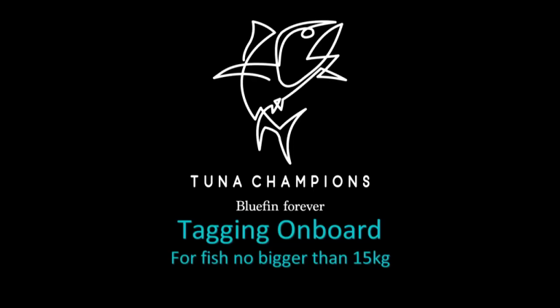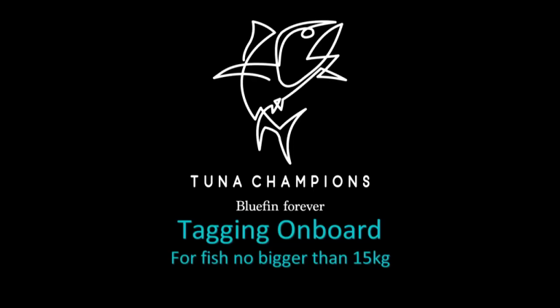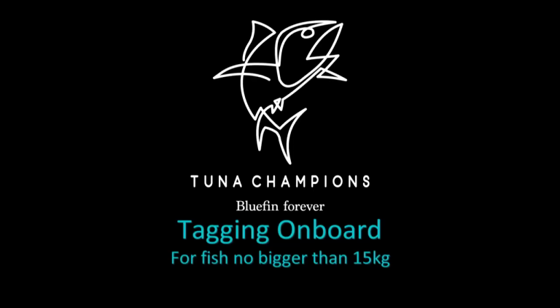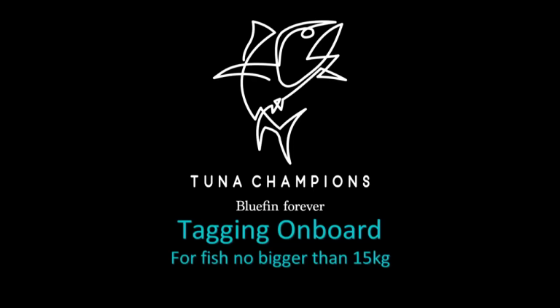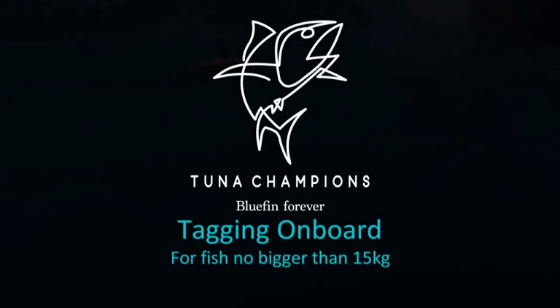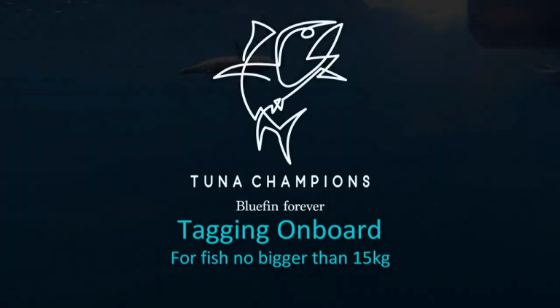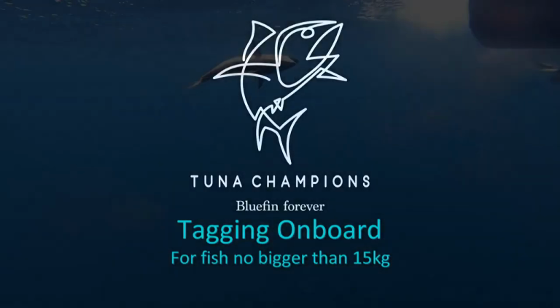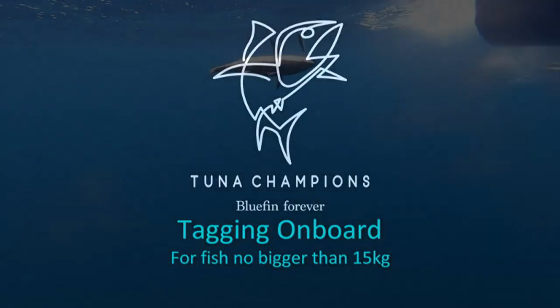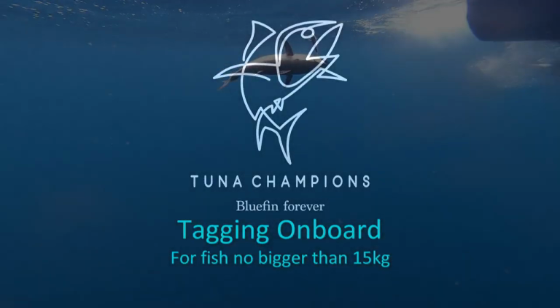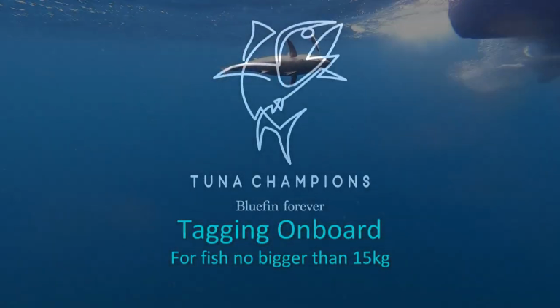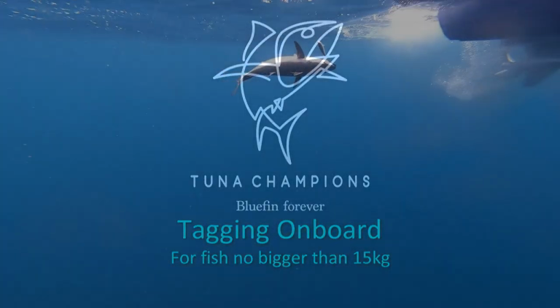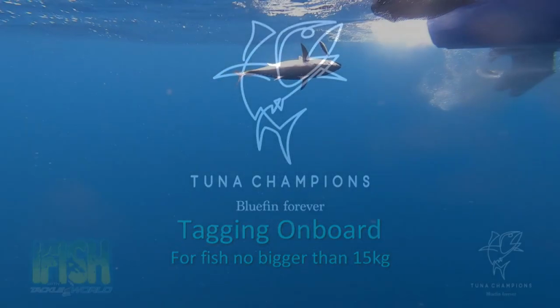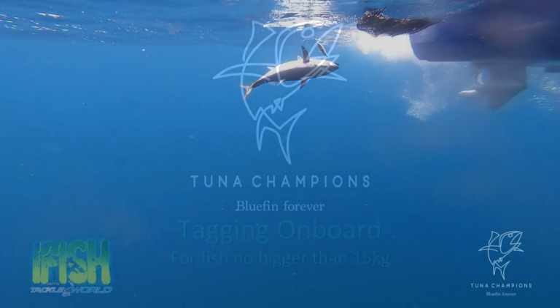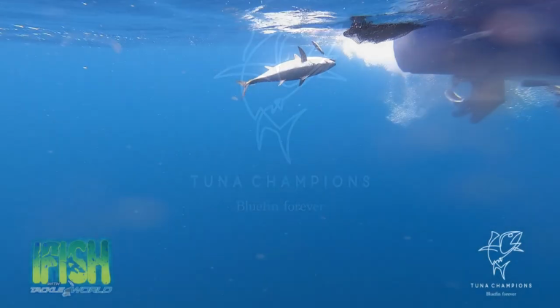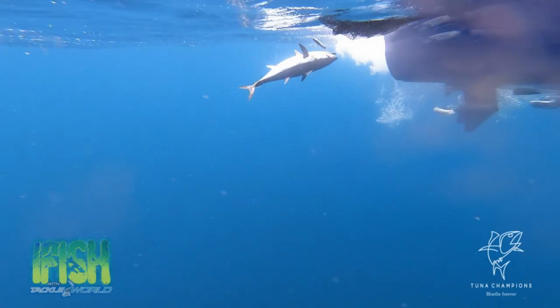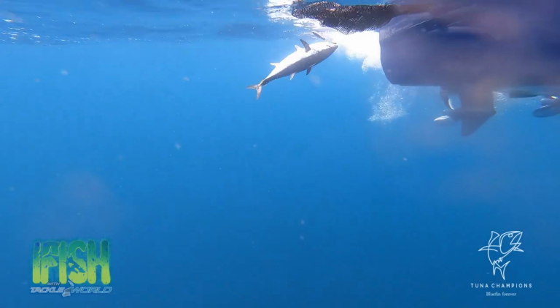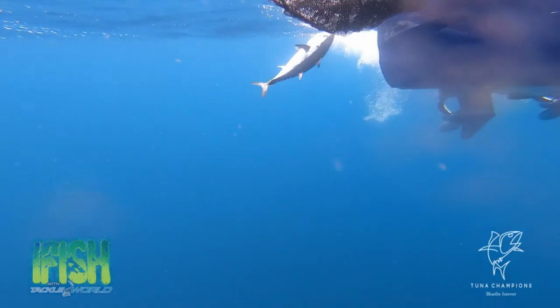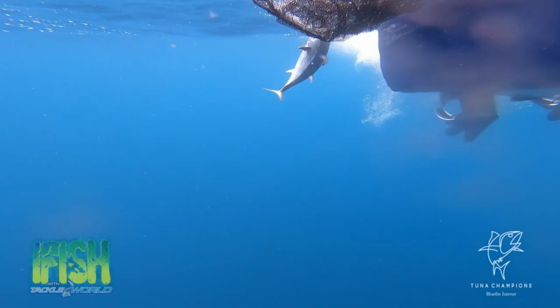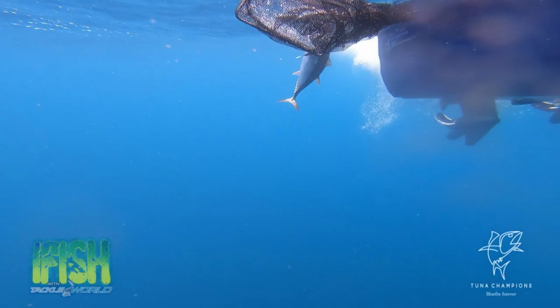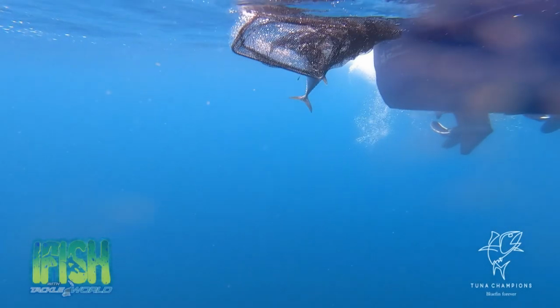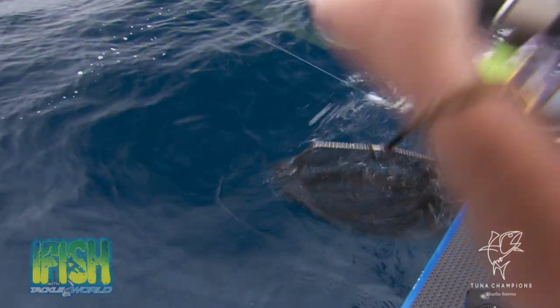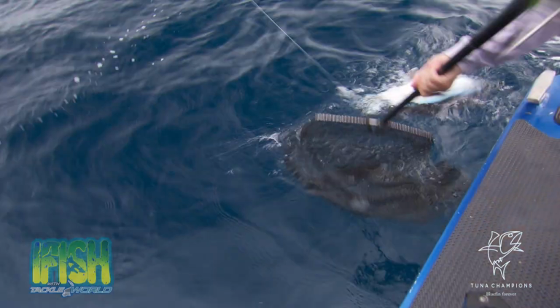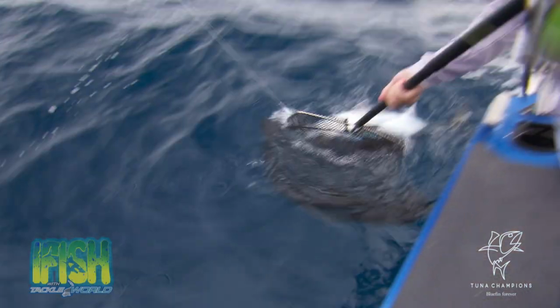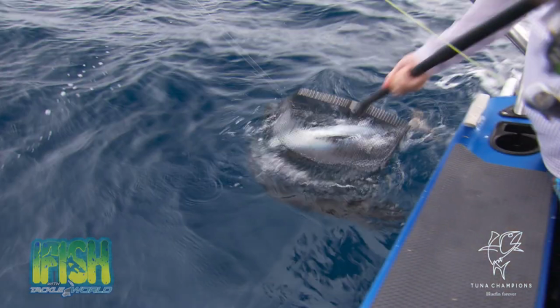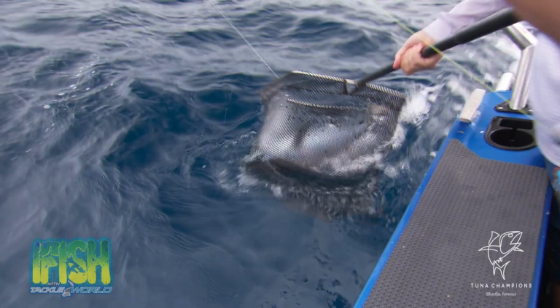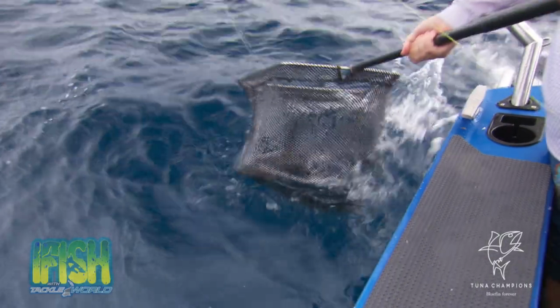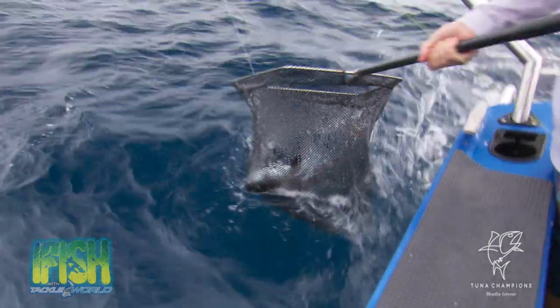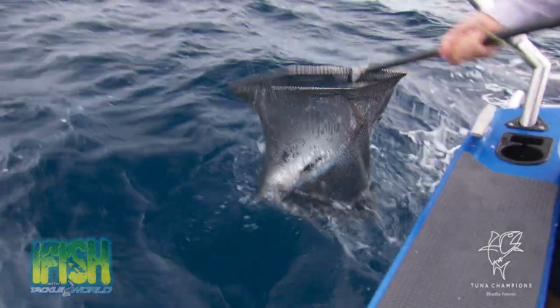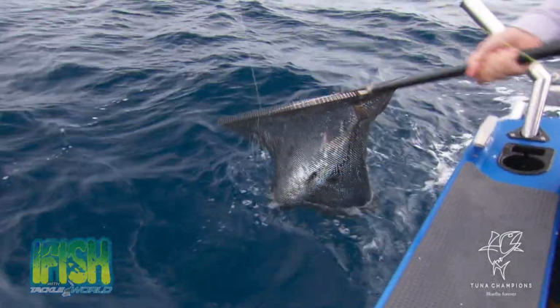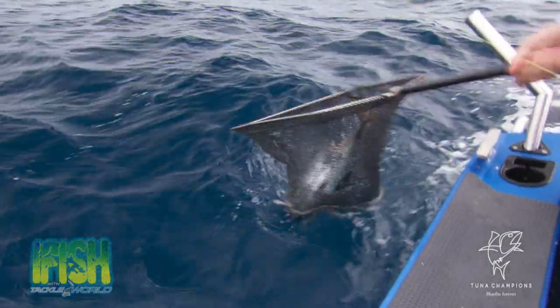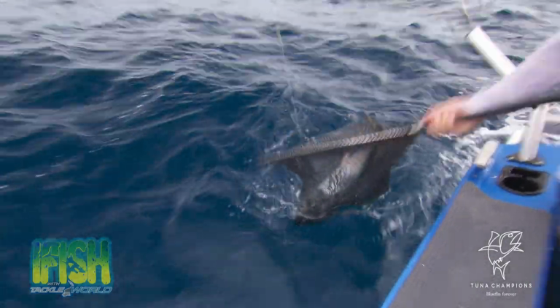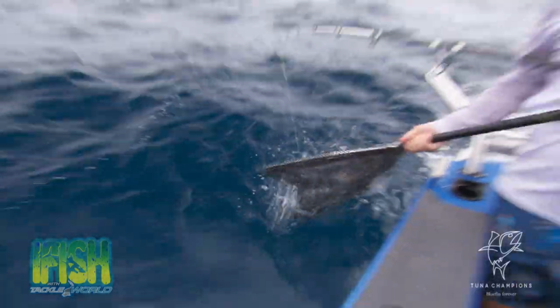There you go, under the boat. Bring him up slow and steady, slow and steady, and around. Yeah baby! Excellent.